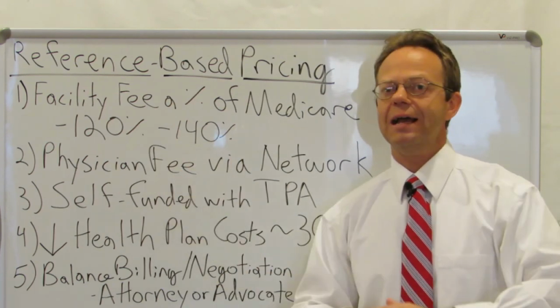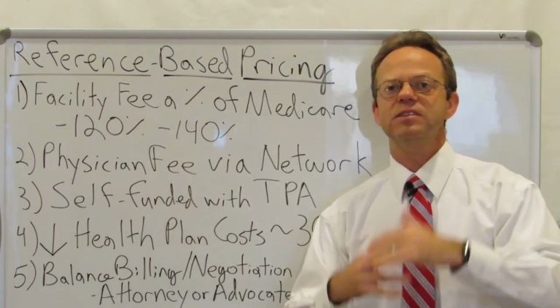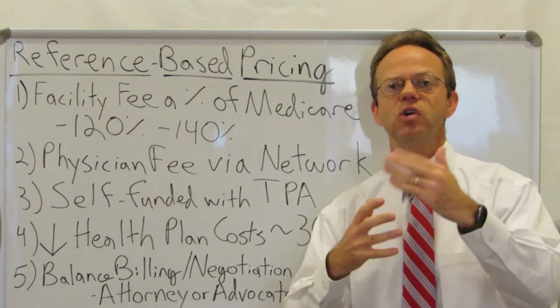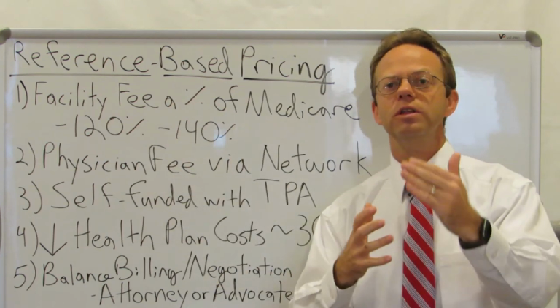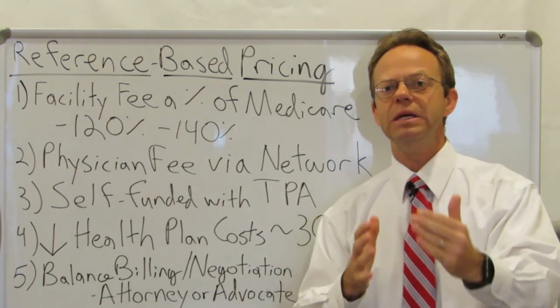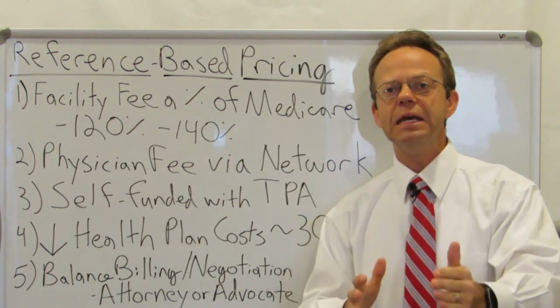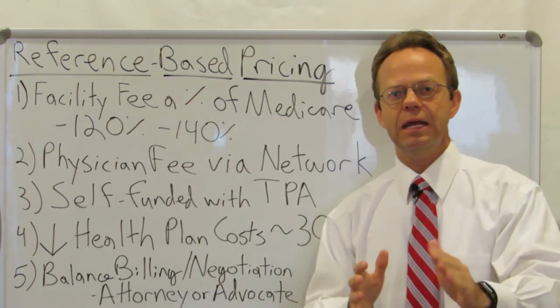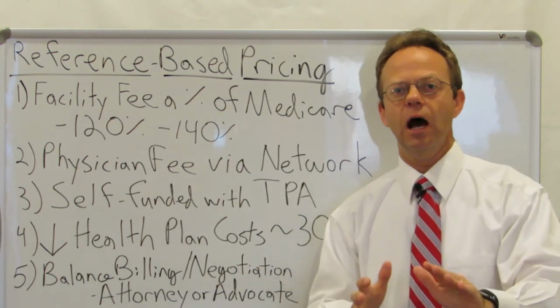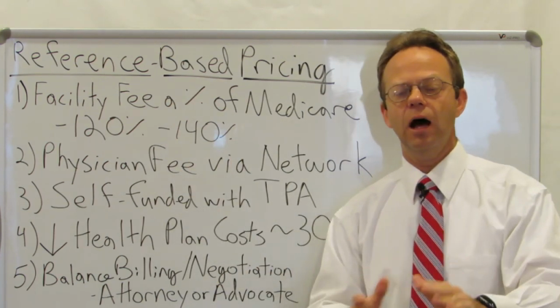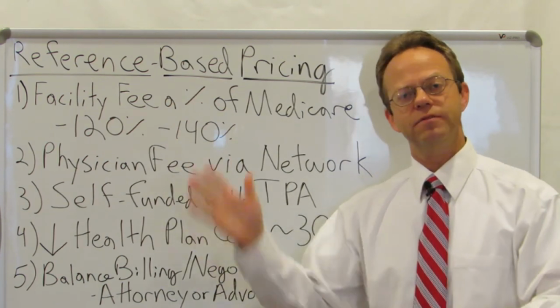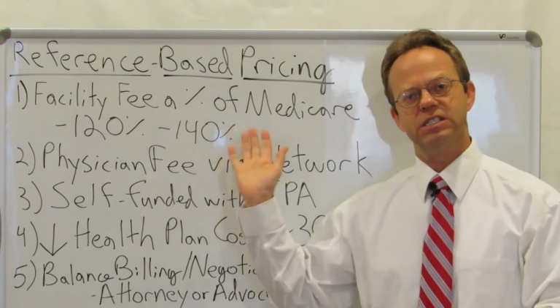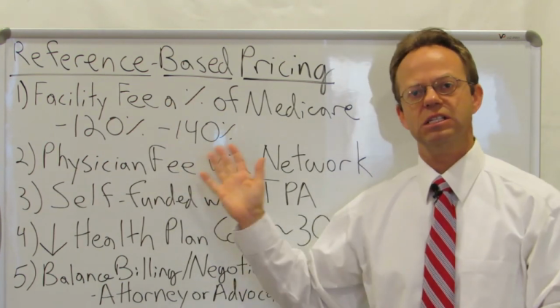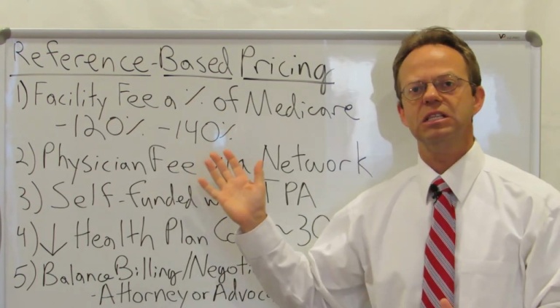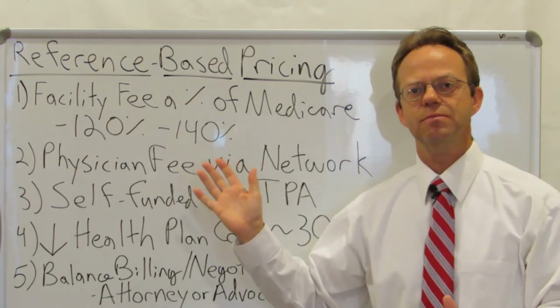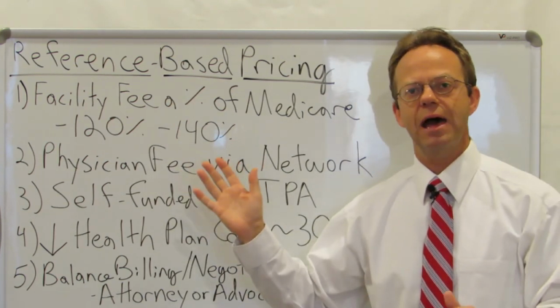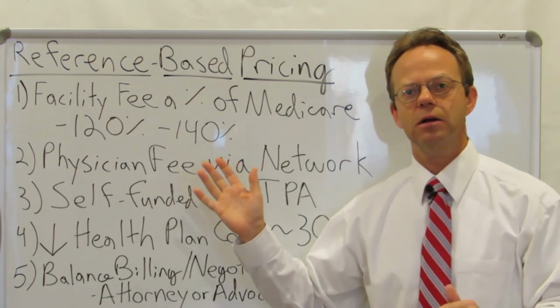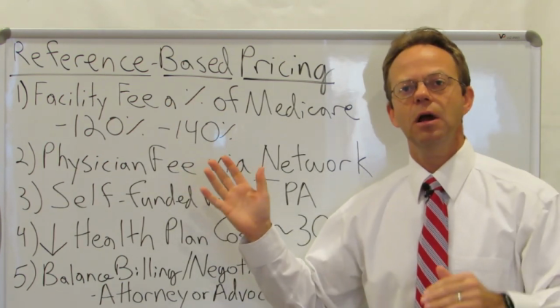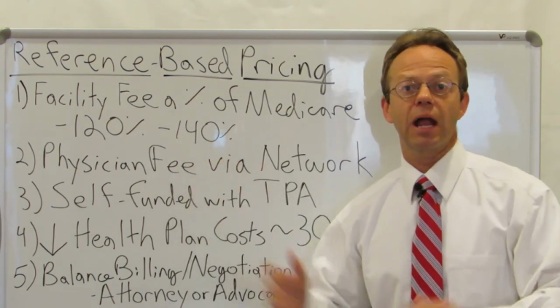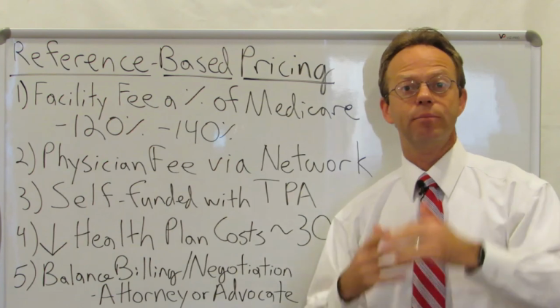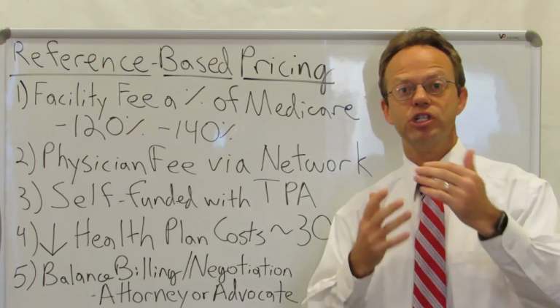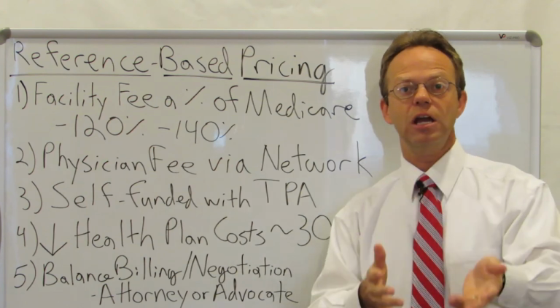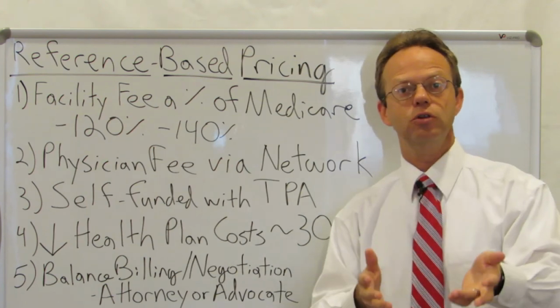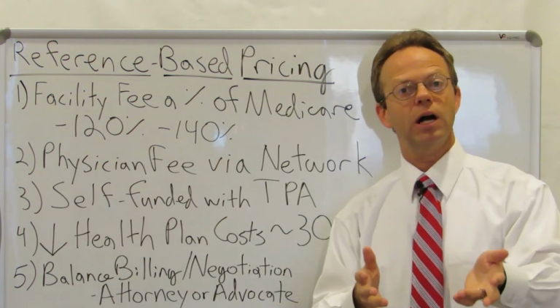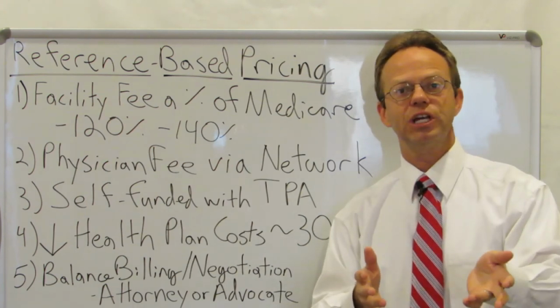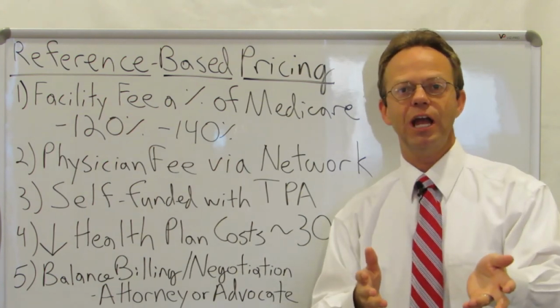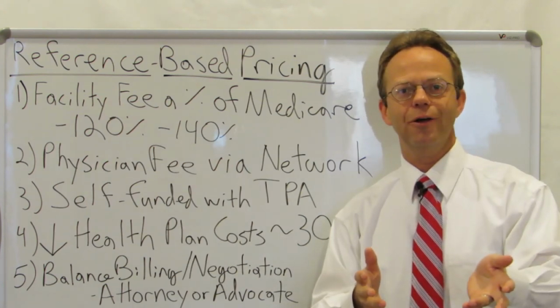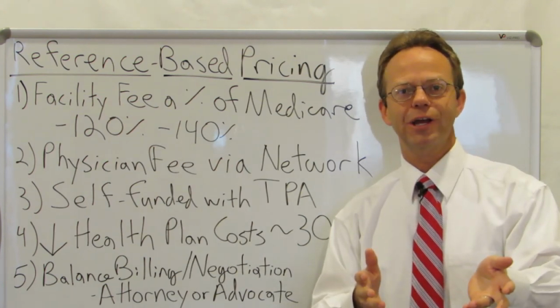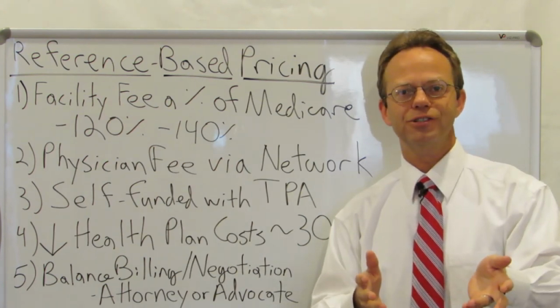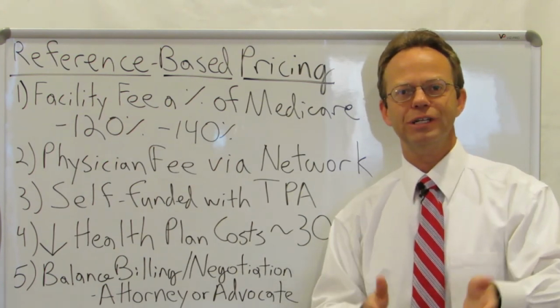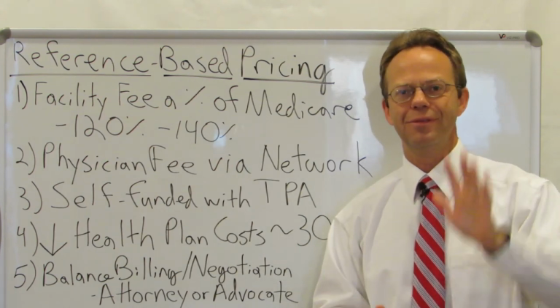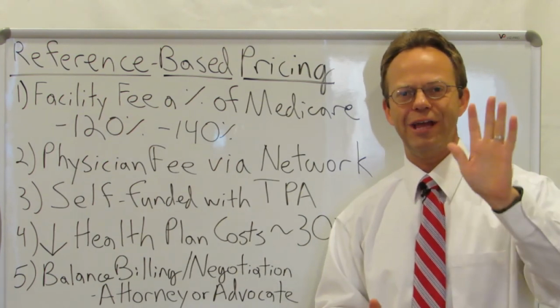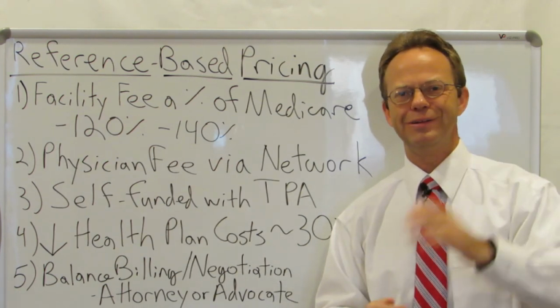Again, I'm not saying that's right or wrong, but those are the experiences of brokers and employers that have actually moved forward with reference-based pricing. This is only the beginning of discussing this matter, but I appreciate you watching A Healthcare Z. Thank you.